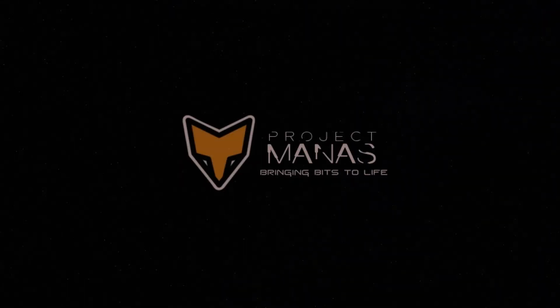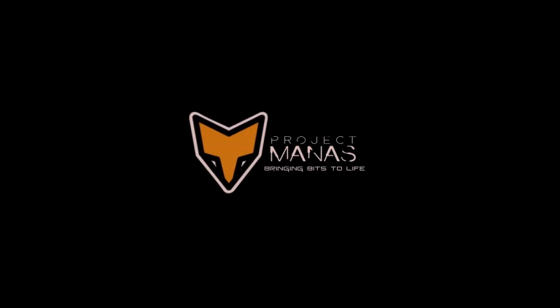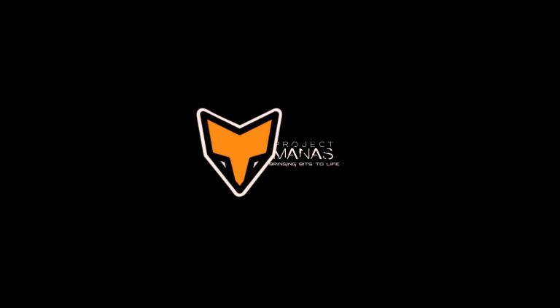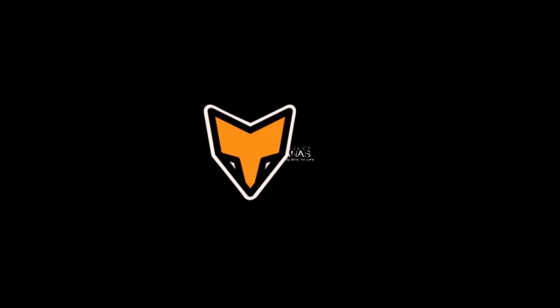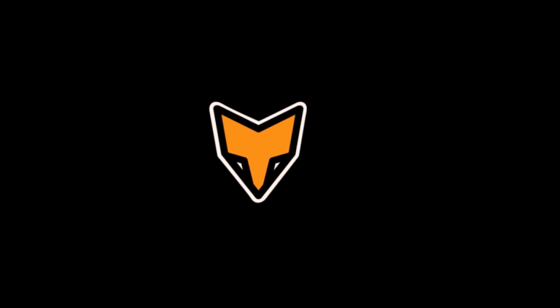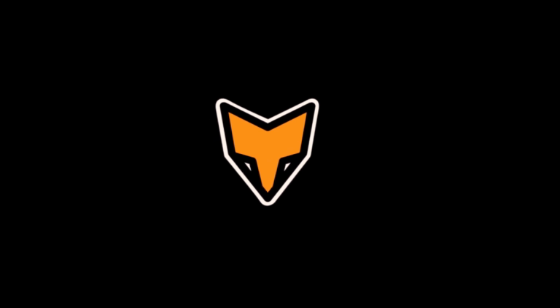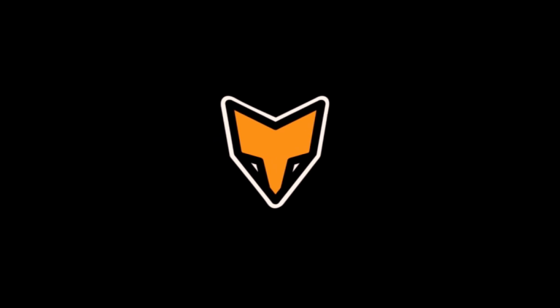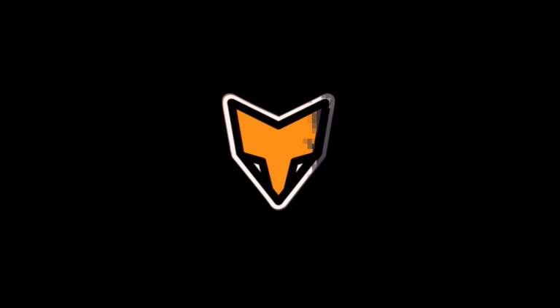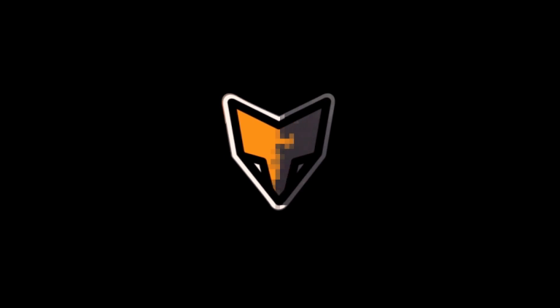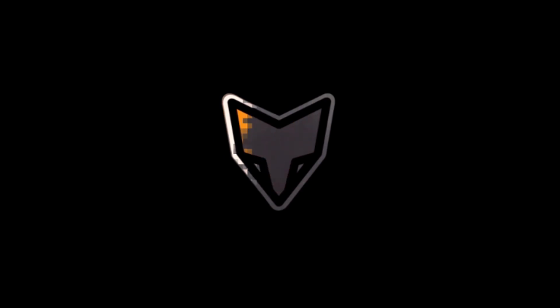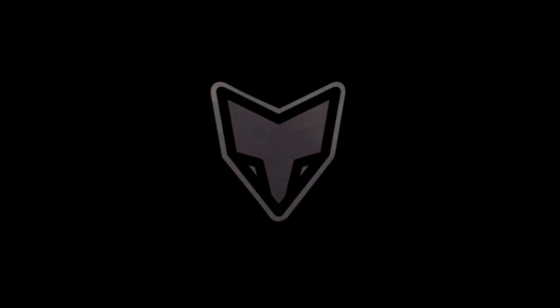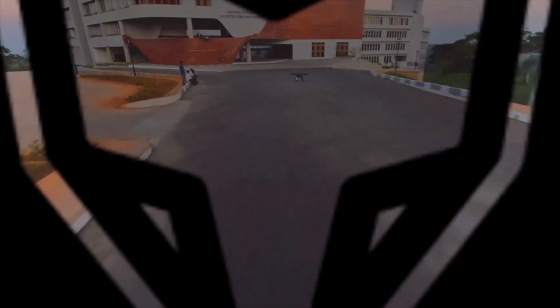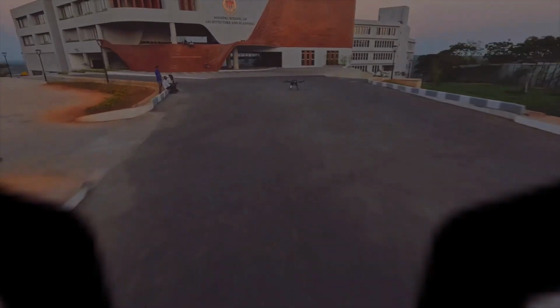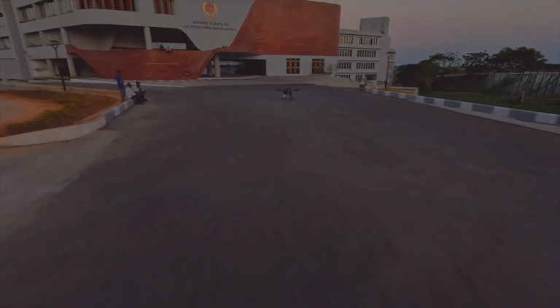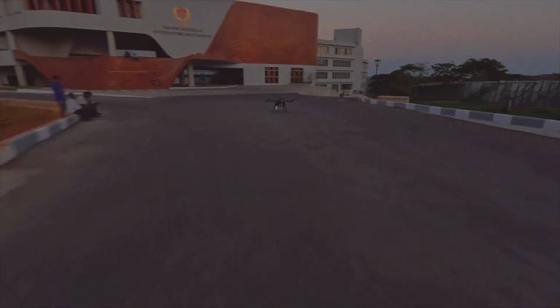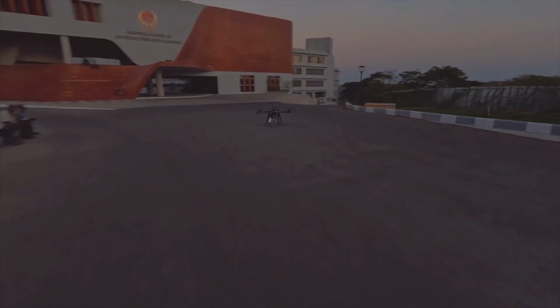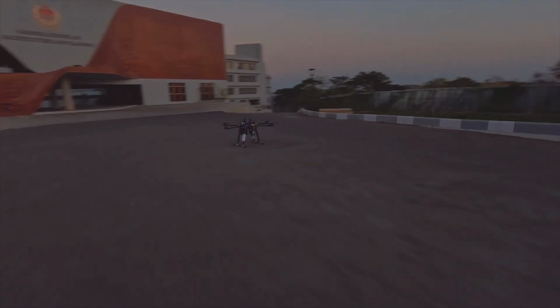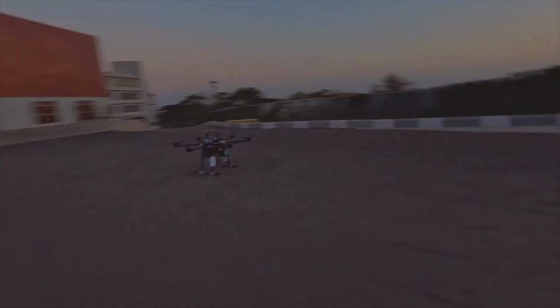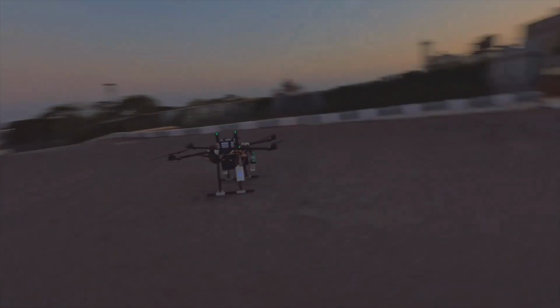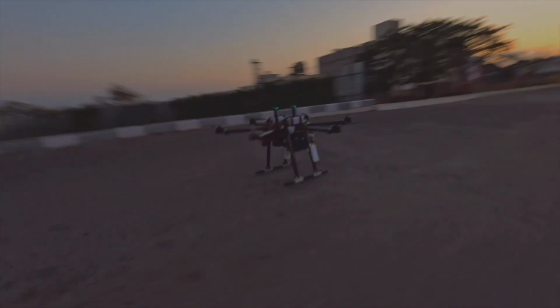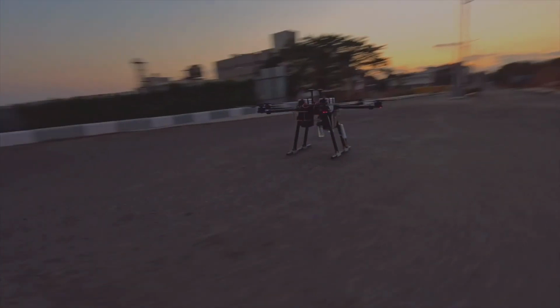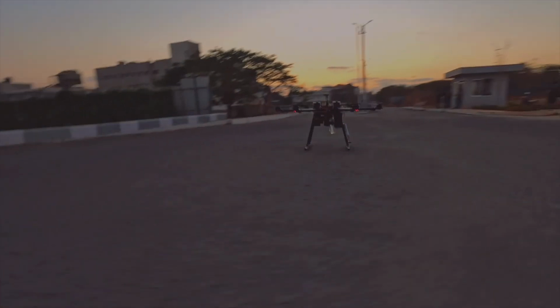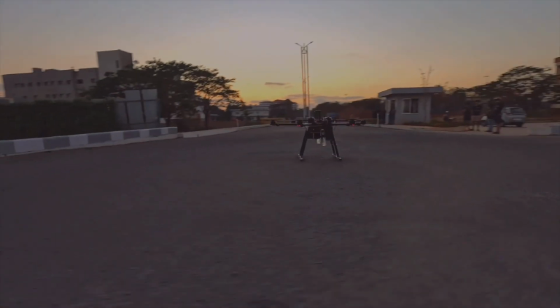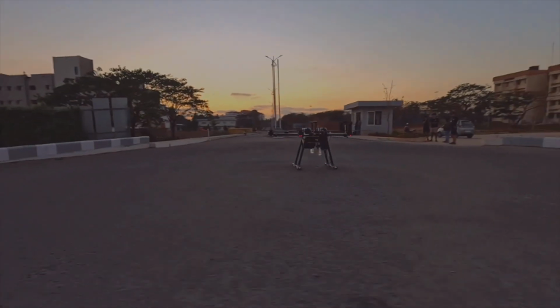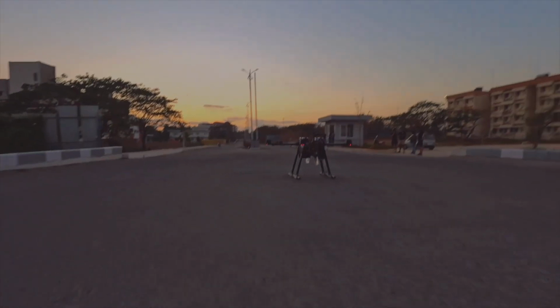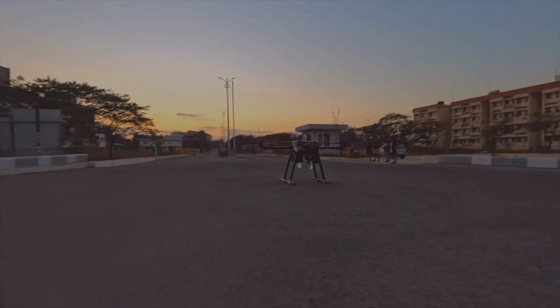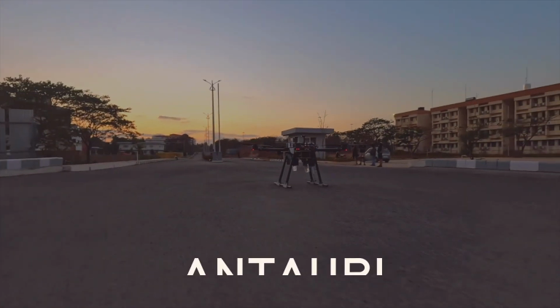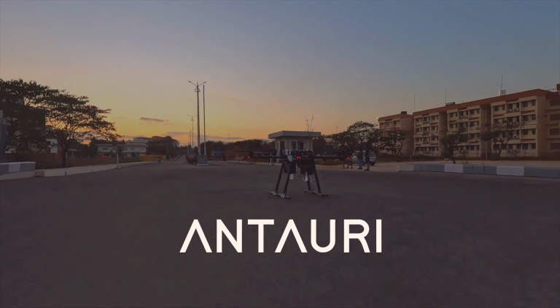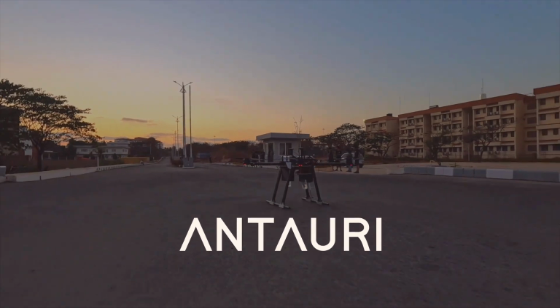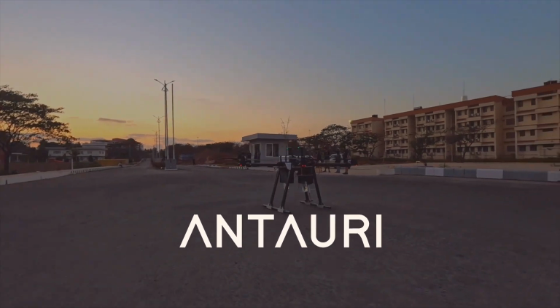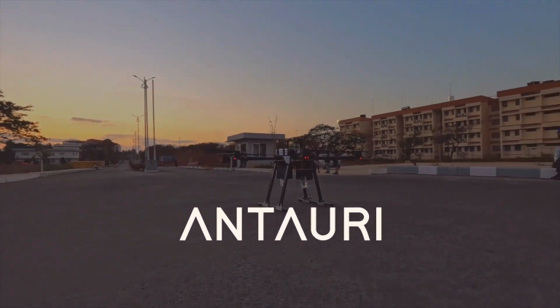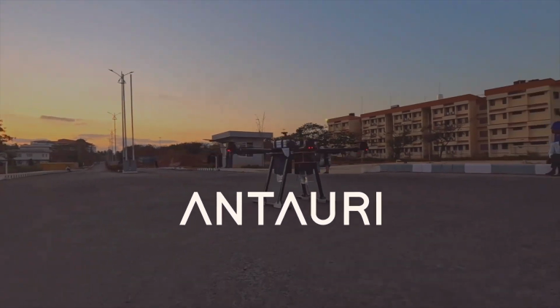We are Project Manas, the official AI and robotics team of Manipal Institute of Technology. We present to you, Pantauri.